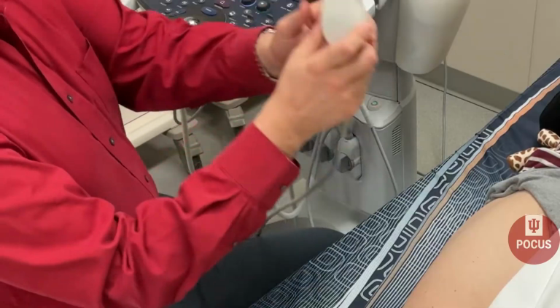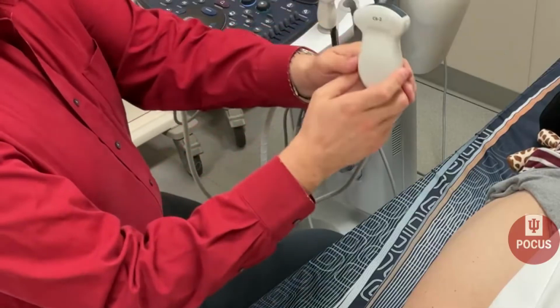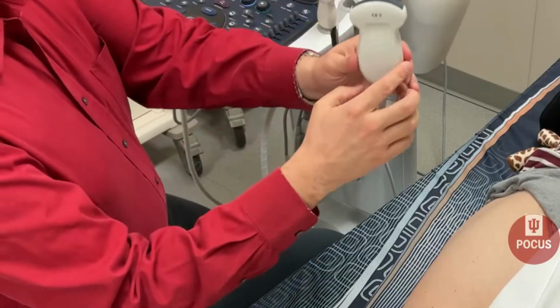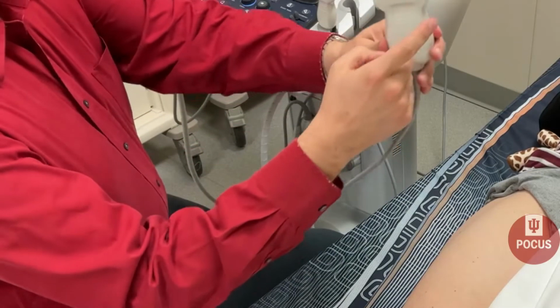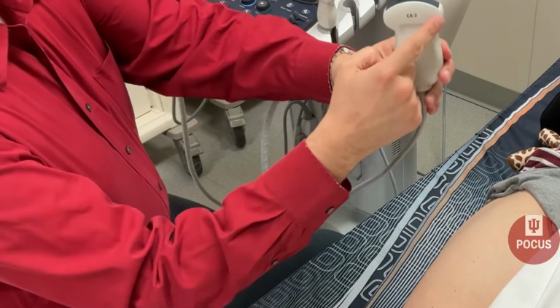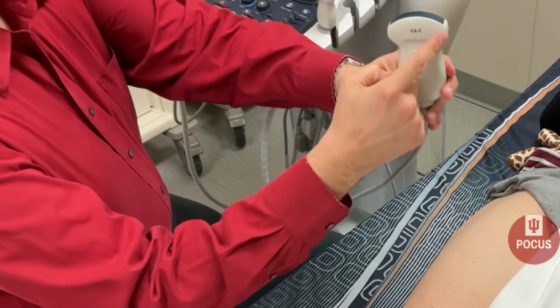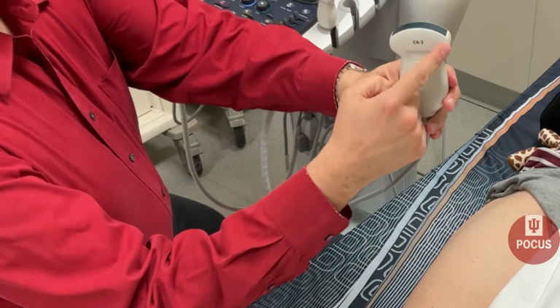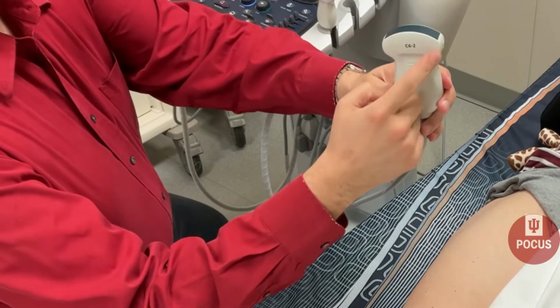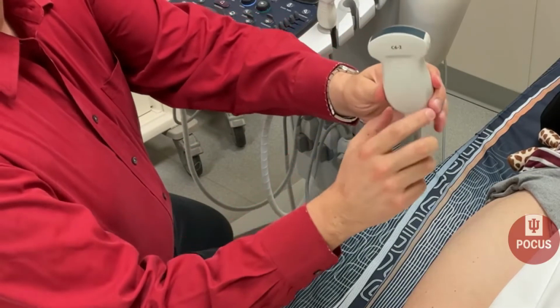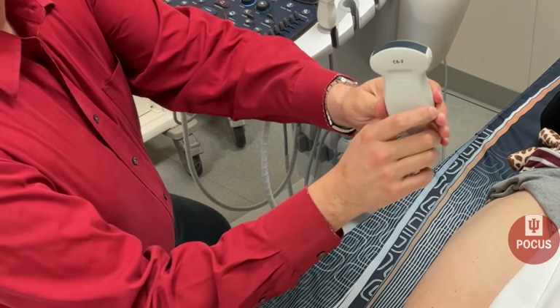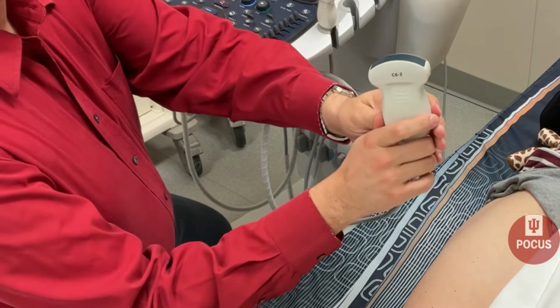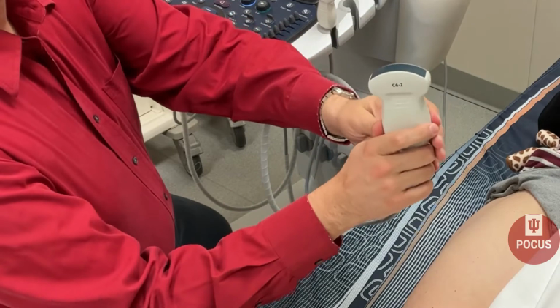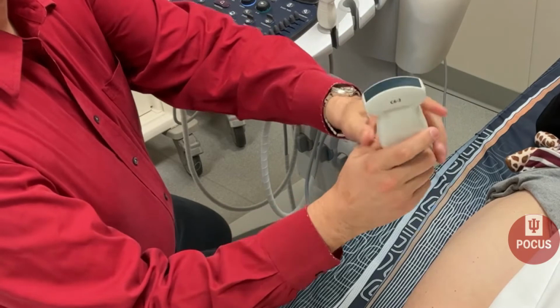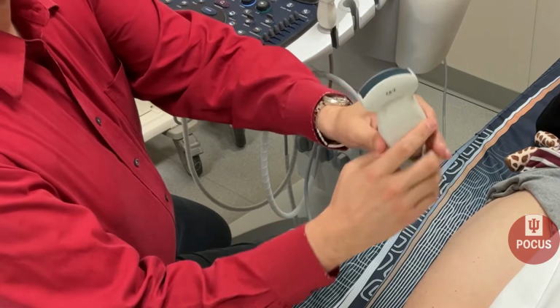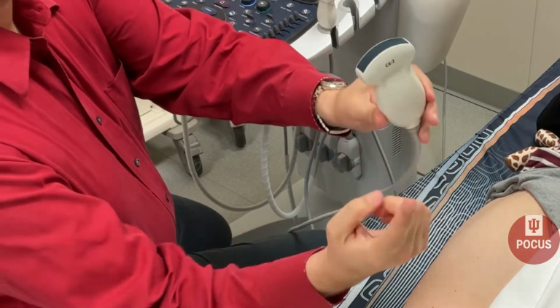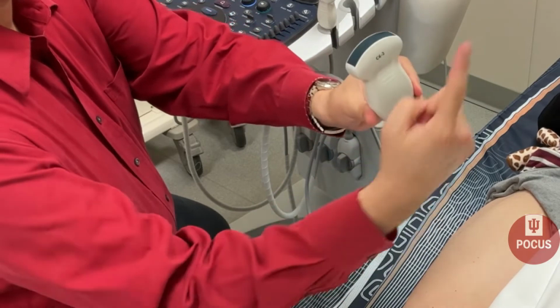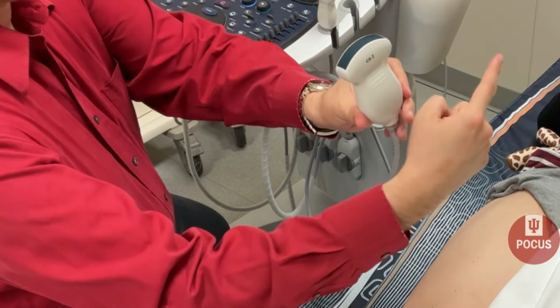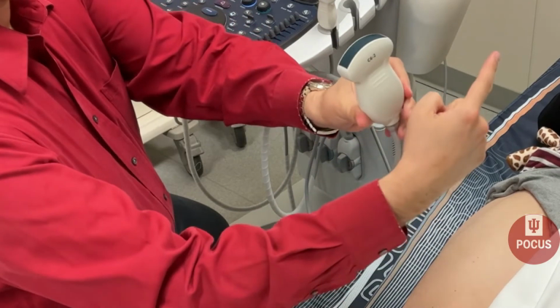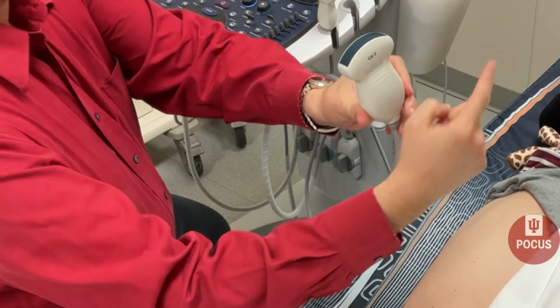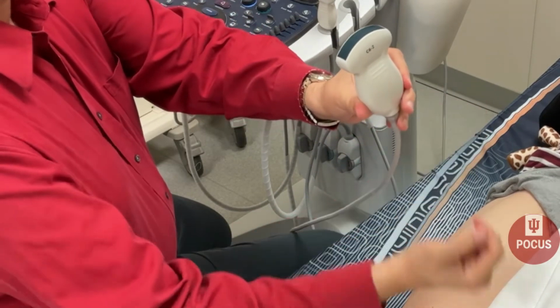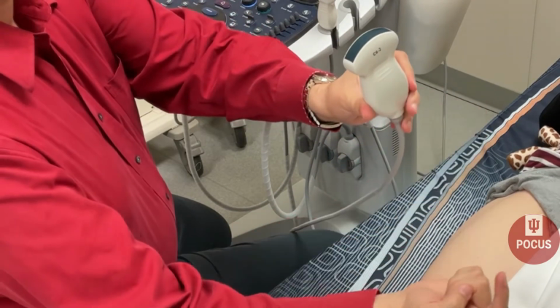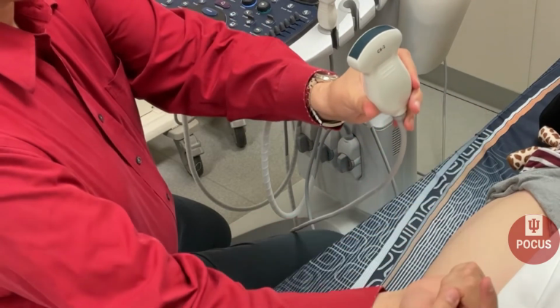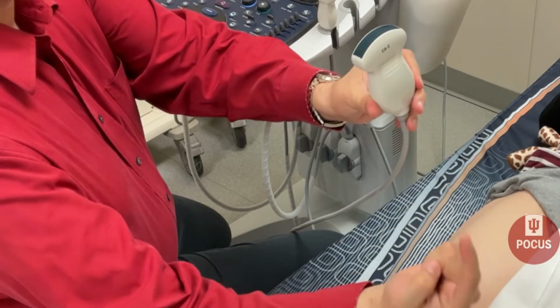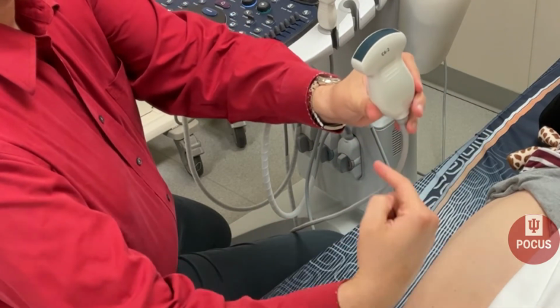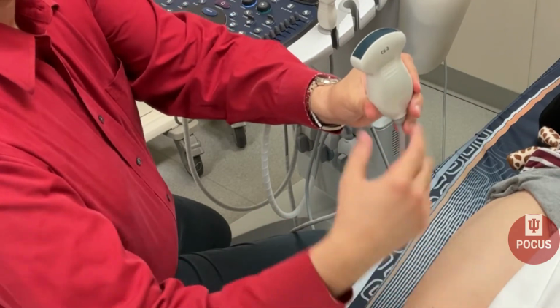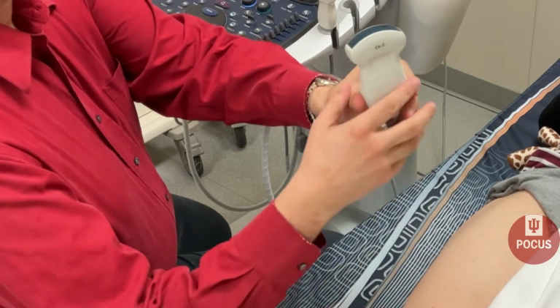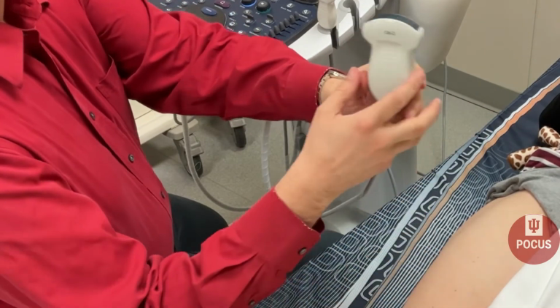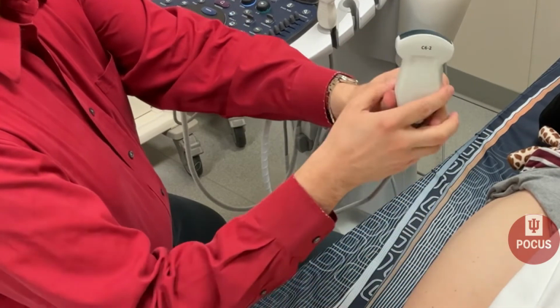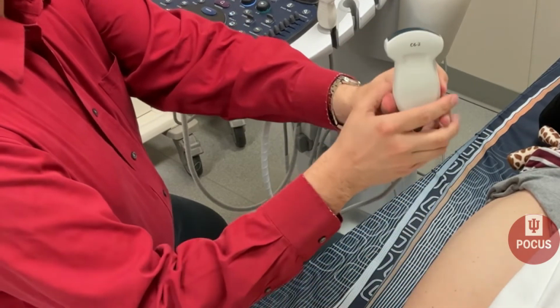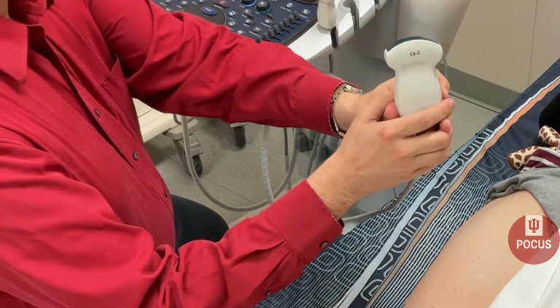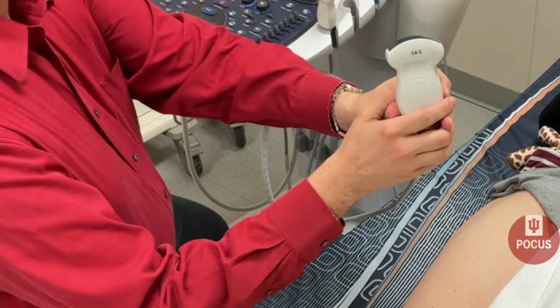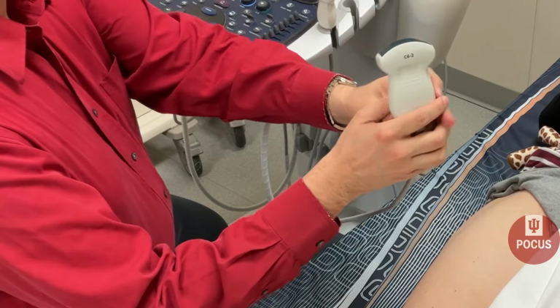Always make sure you make your marker dot point towards the patient's head or right, or whatever structure that you are looking at.